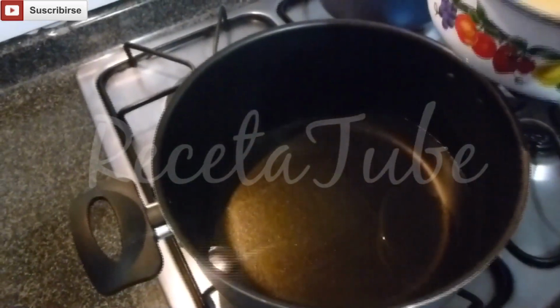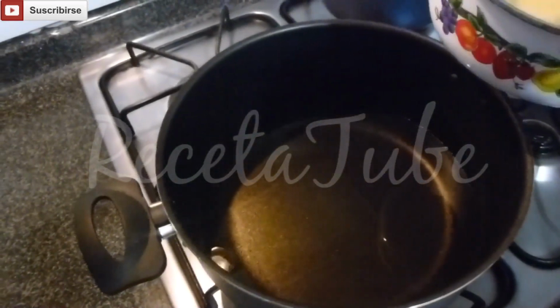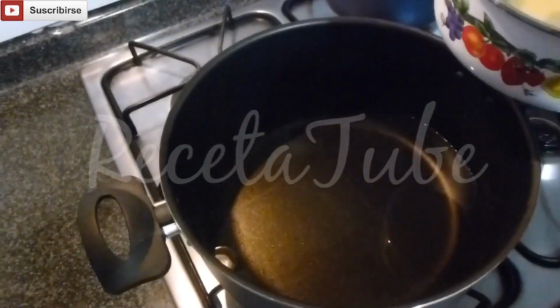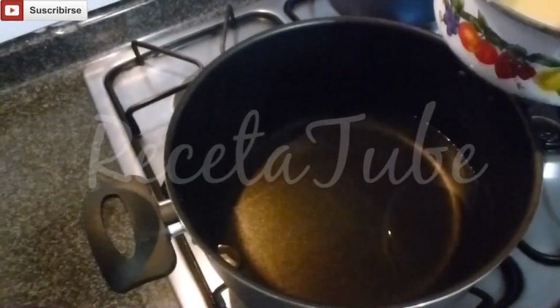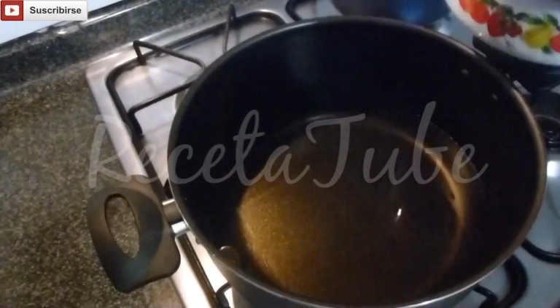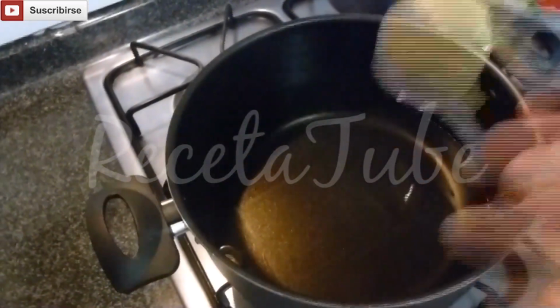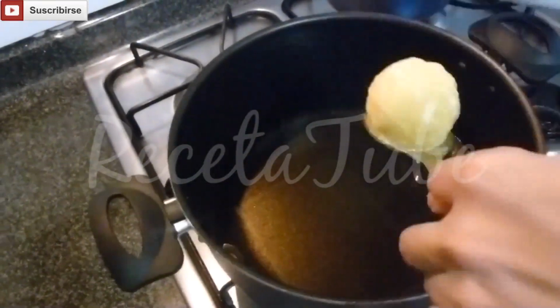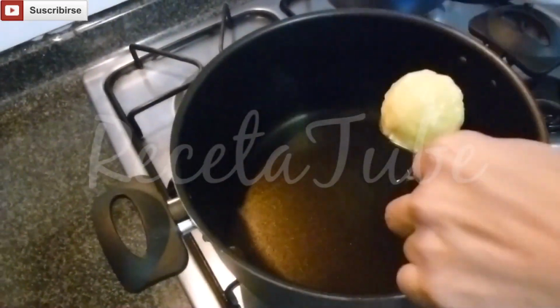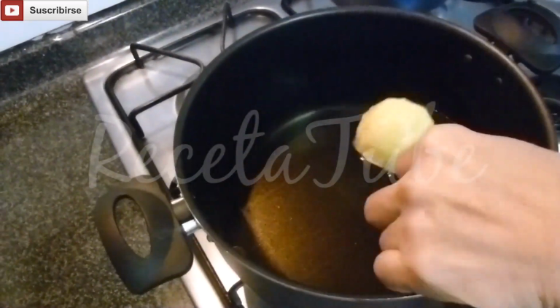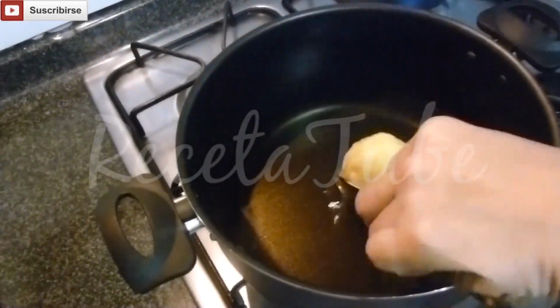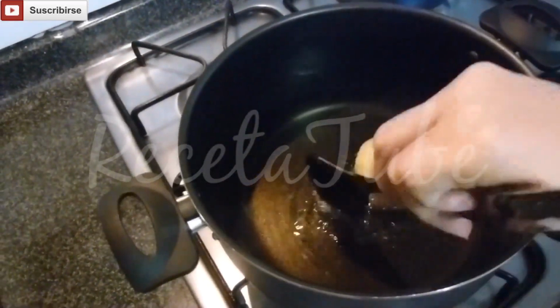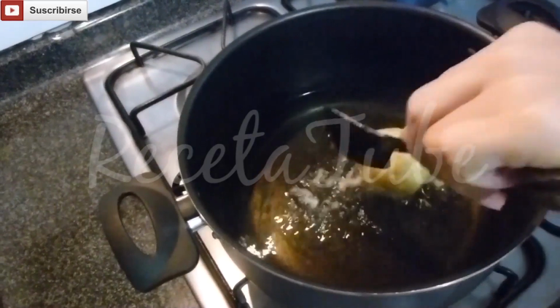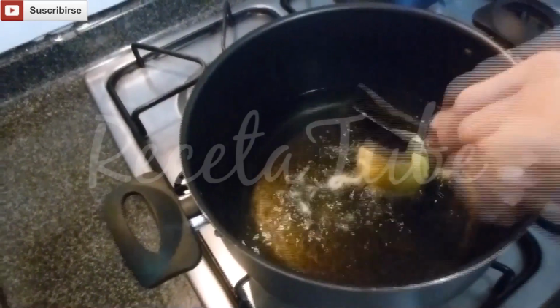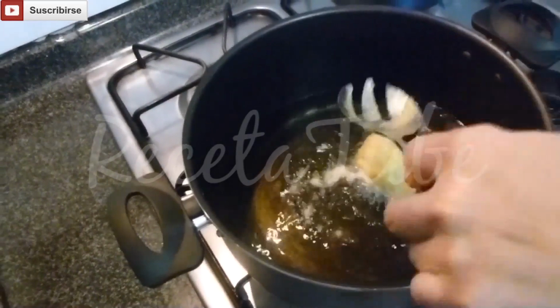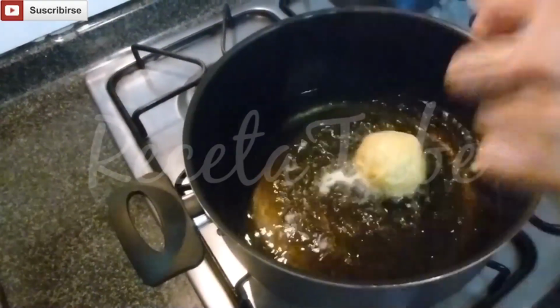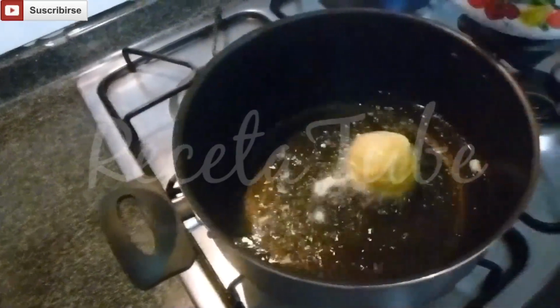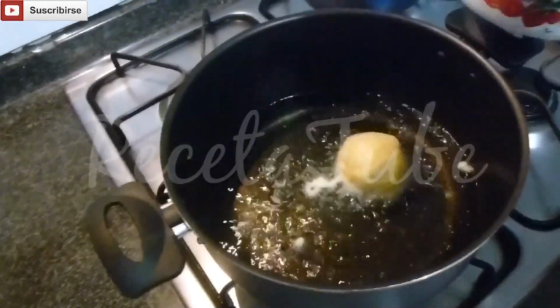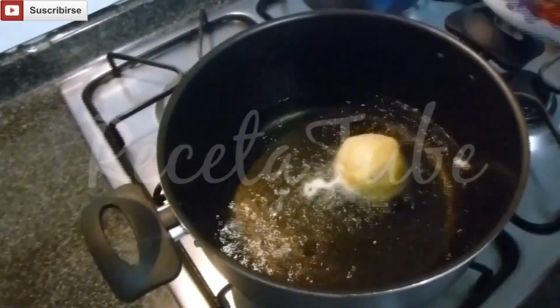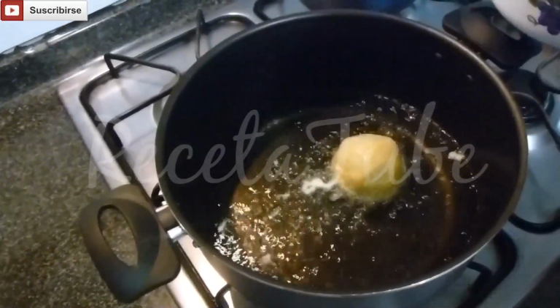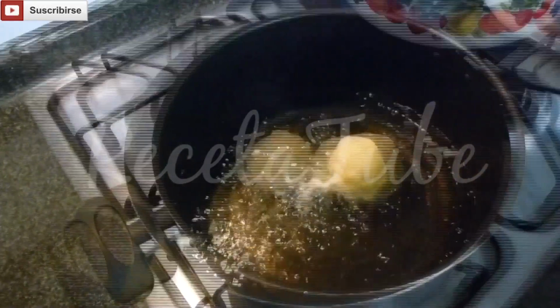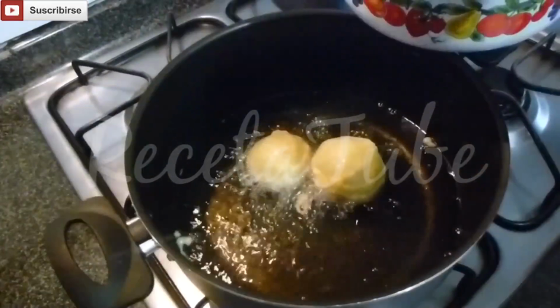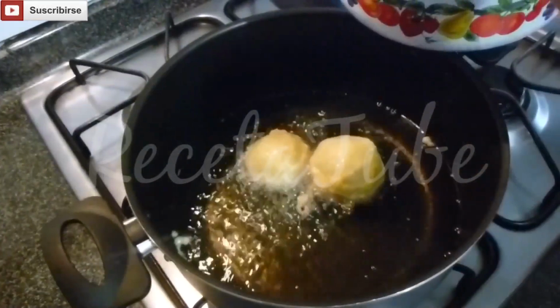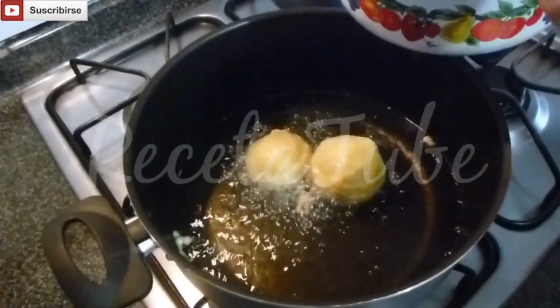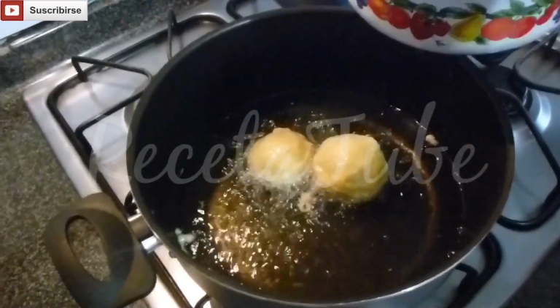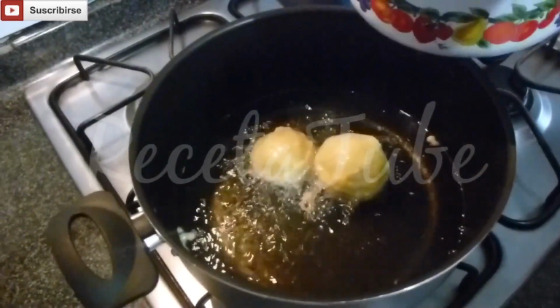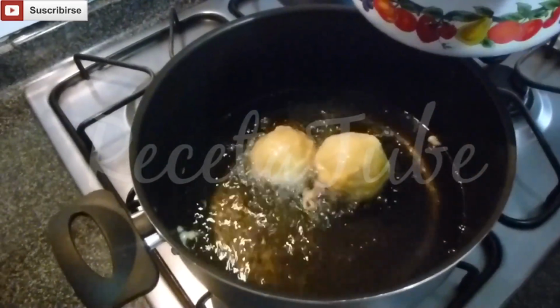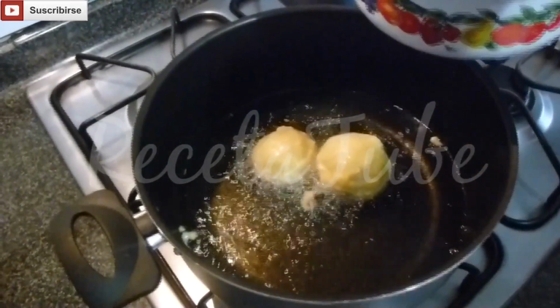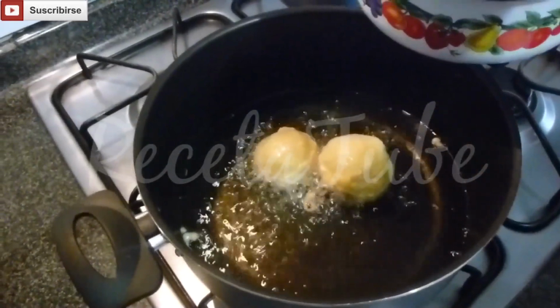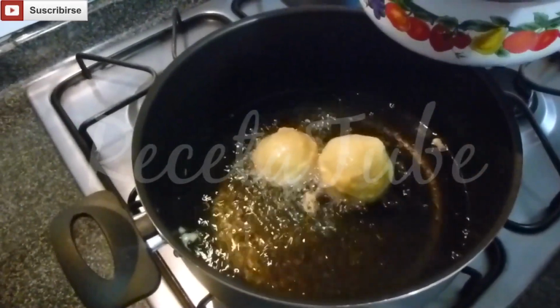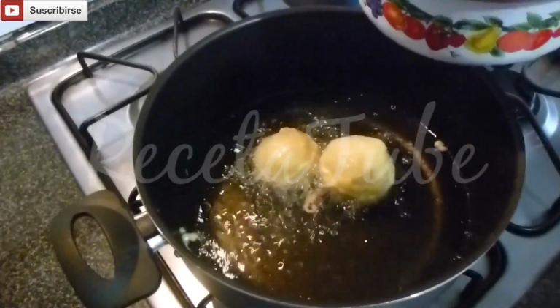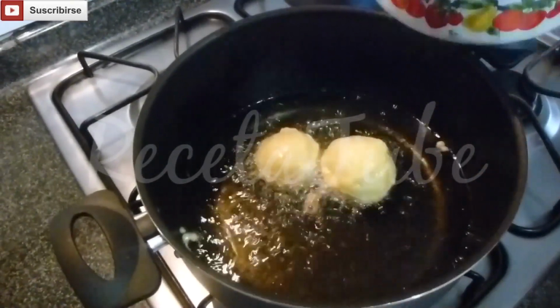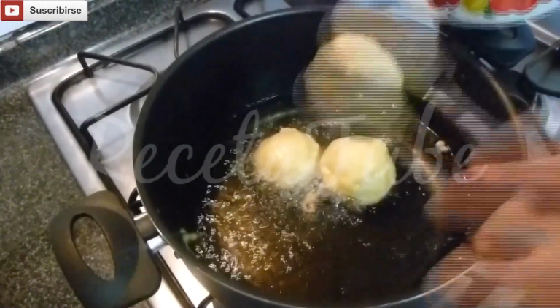With our hot oil we're going to add our potatoes. When they're golden brown, flip them once.